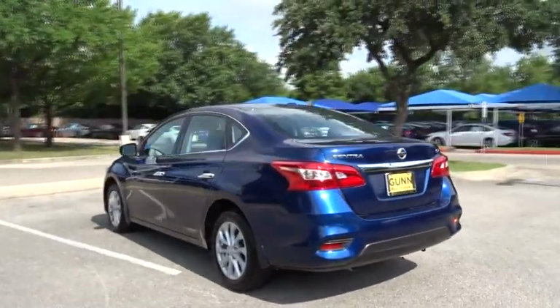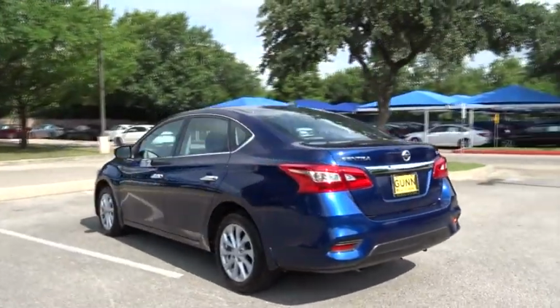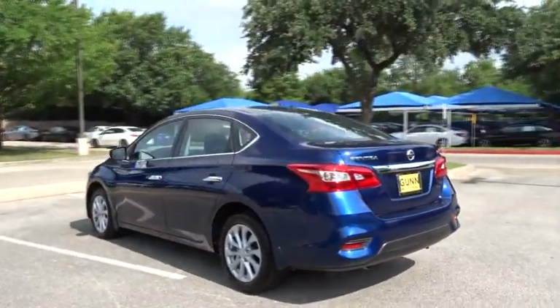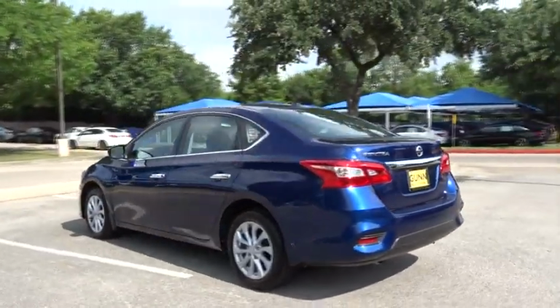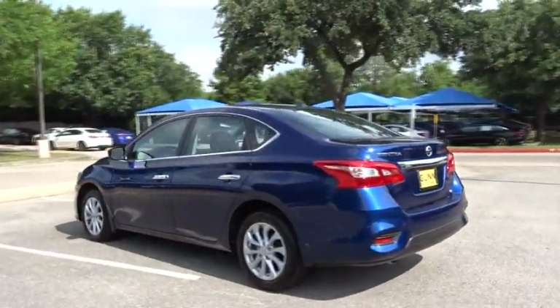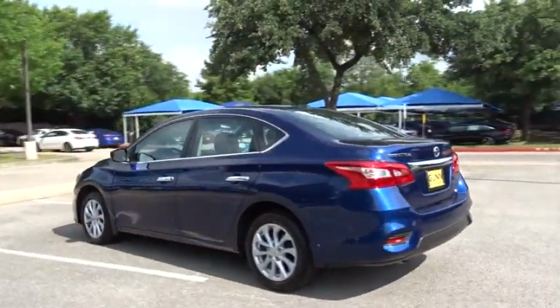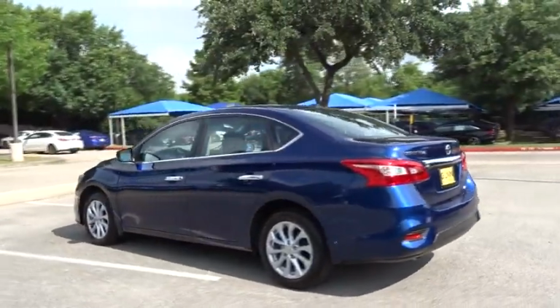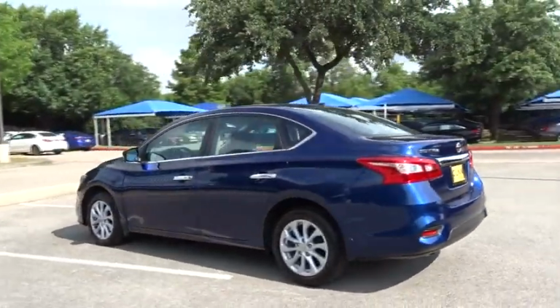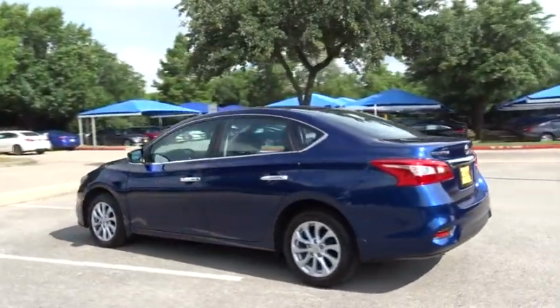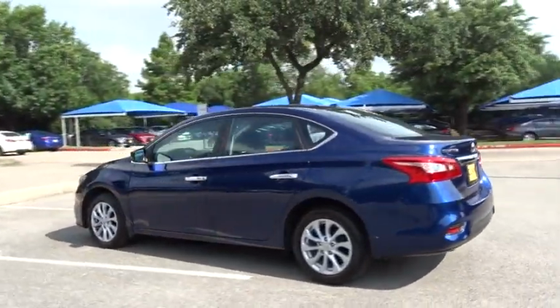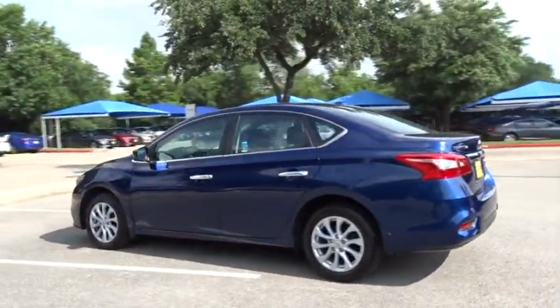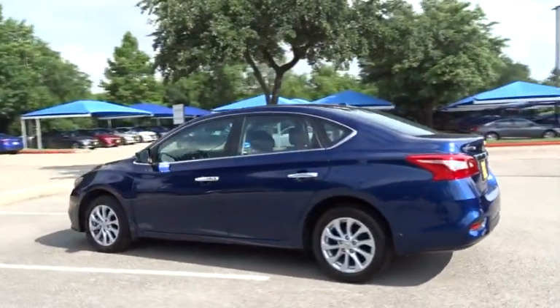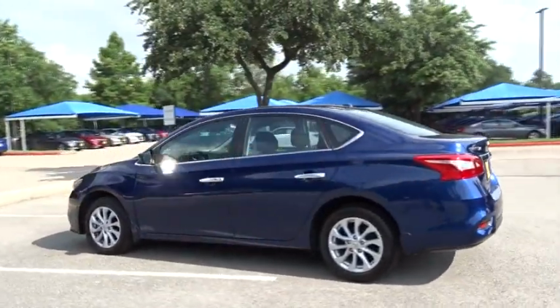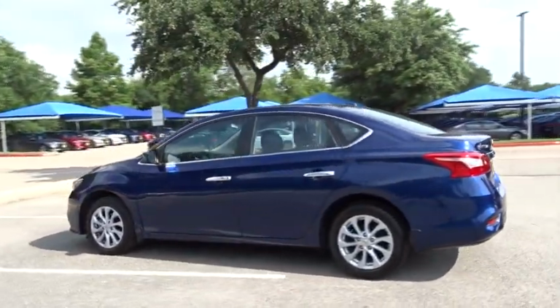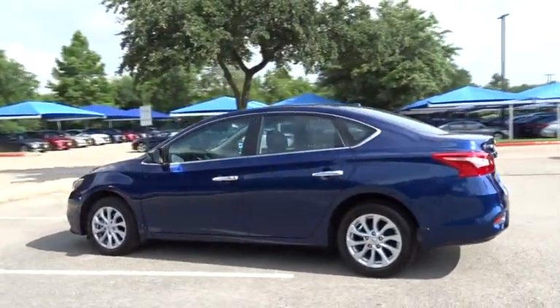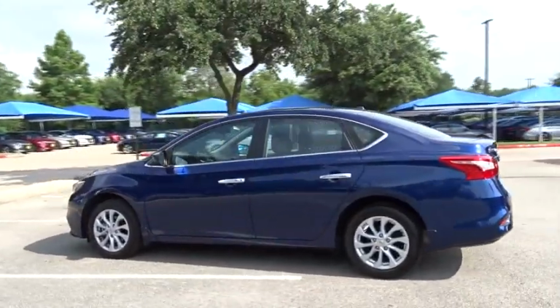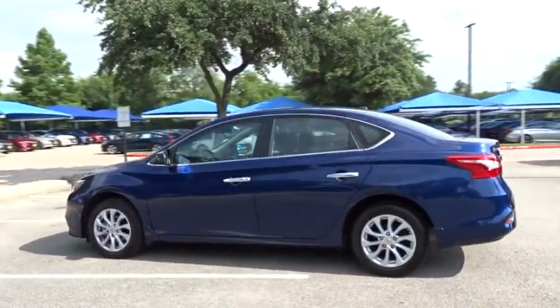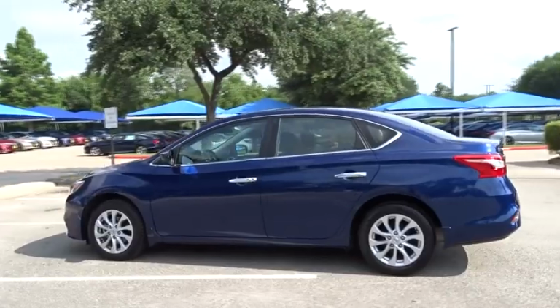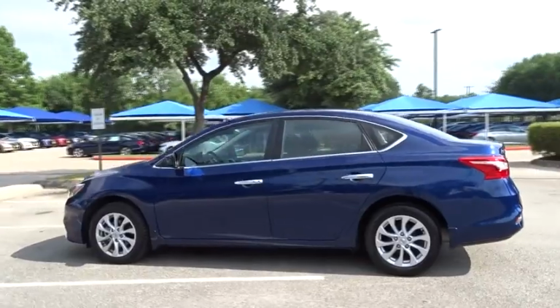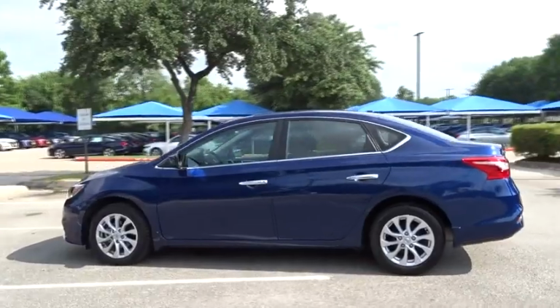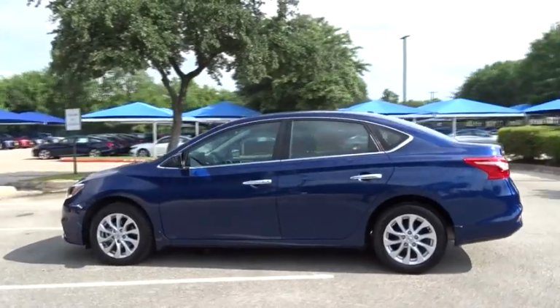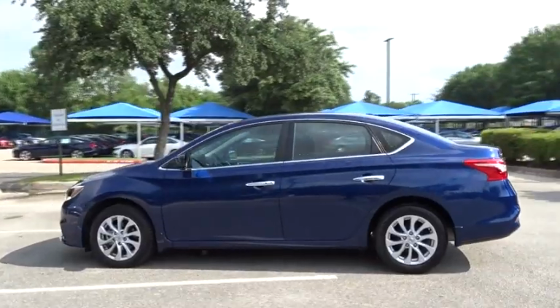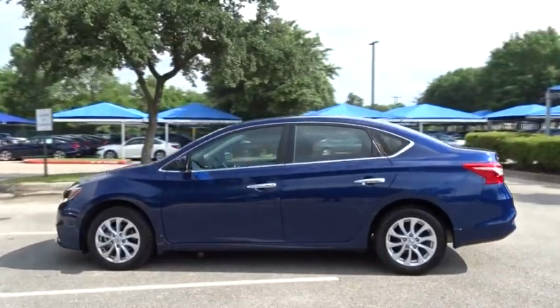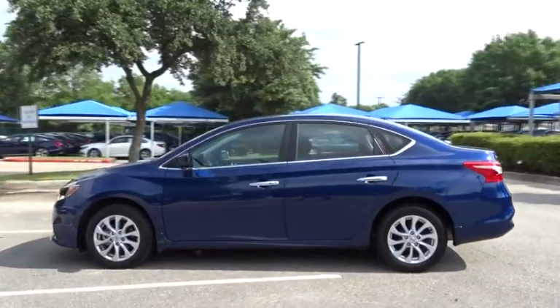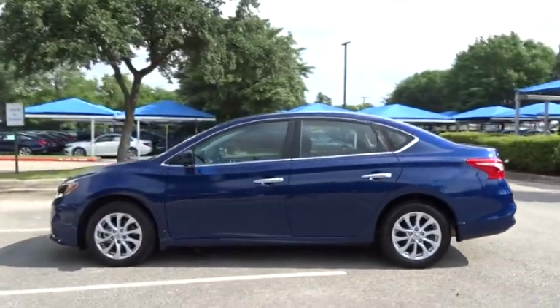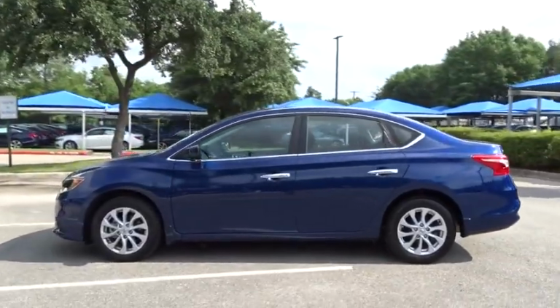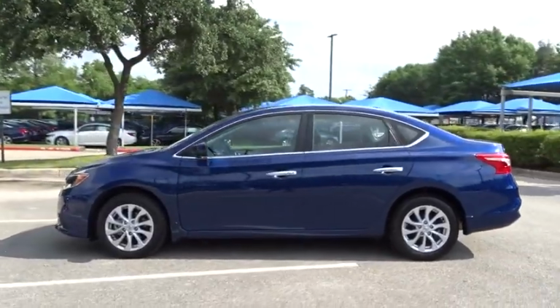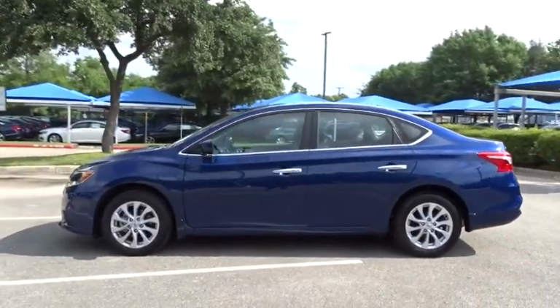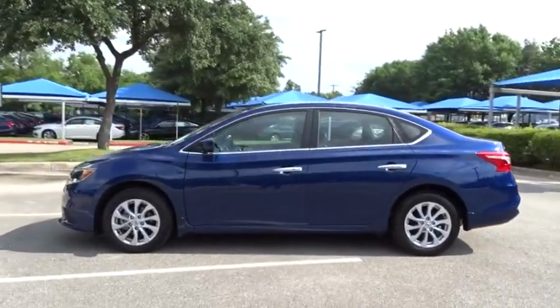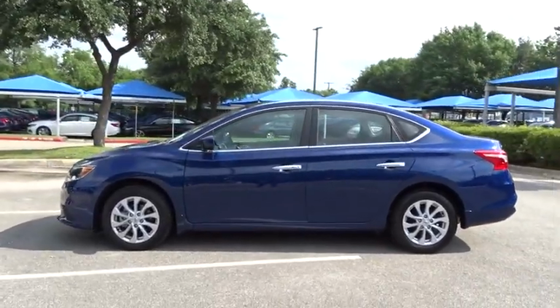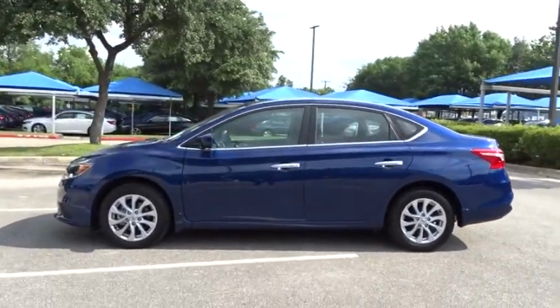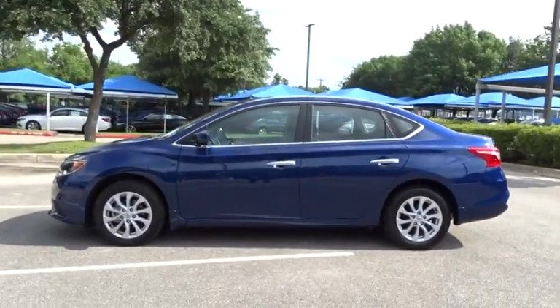This vehicle has less than 700 miles. Here are some of this vehicle's great options.